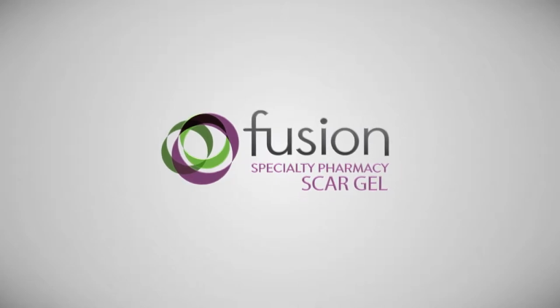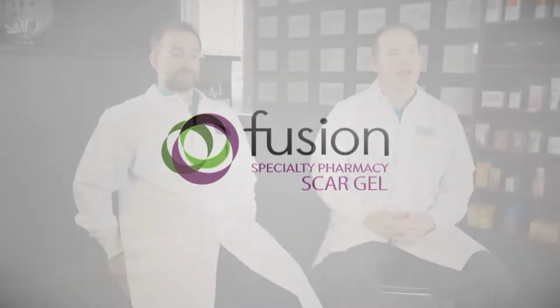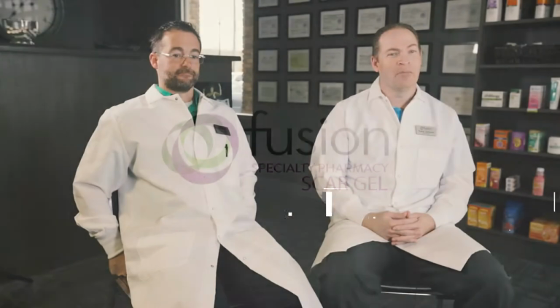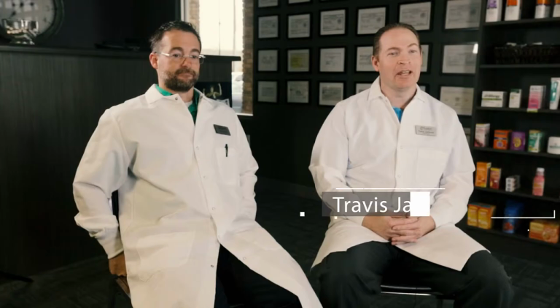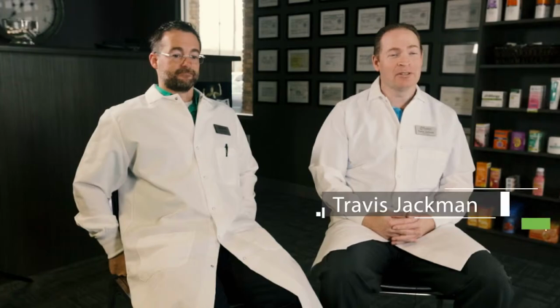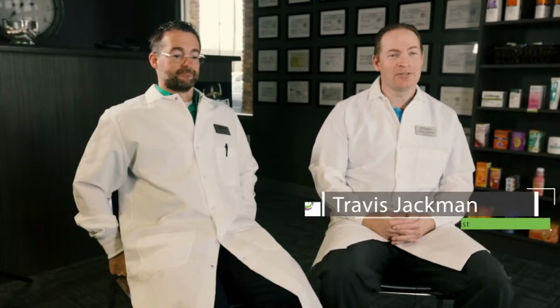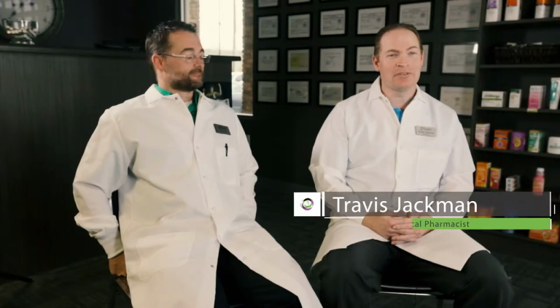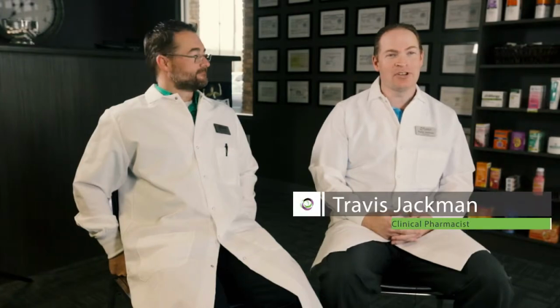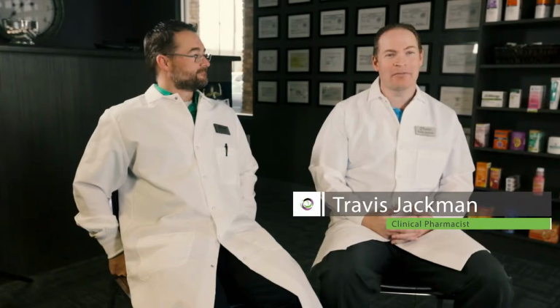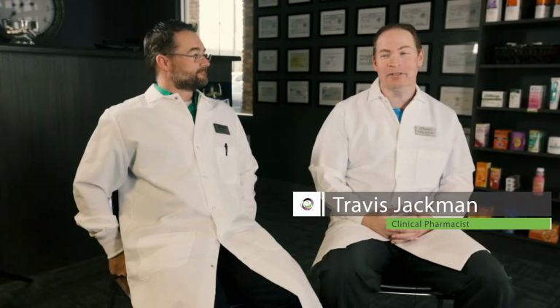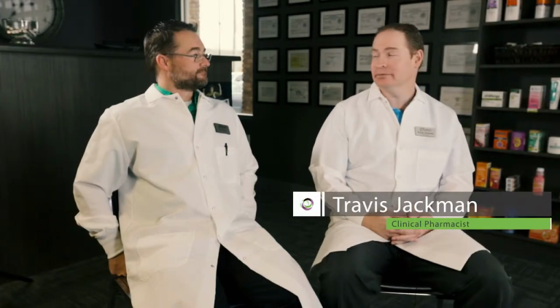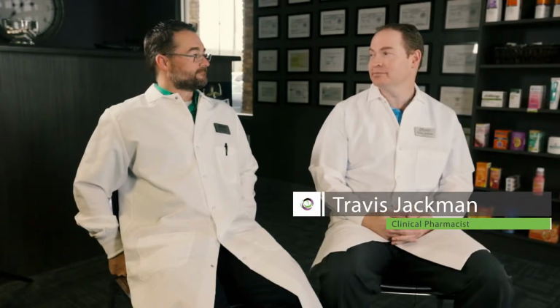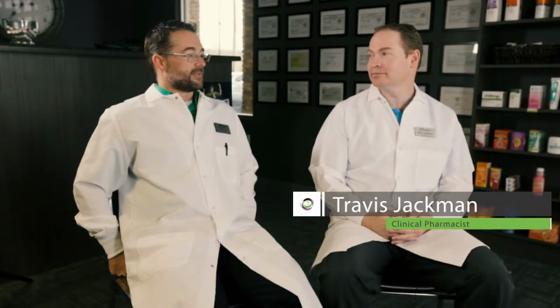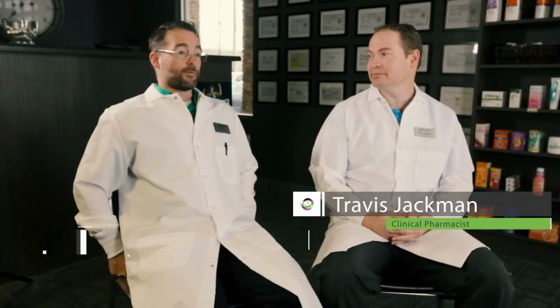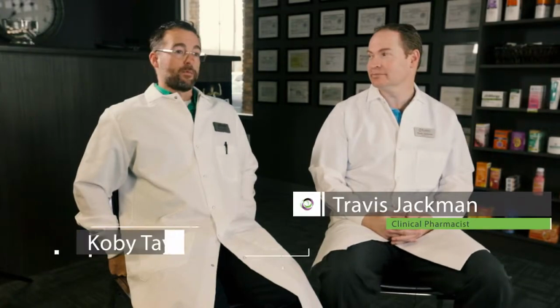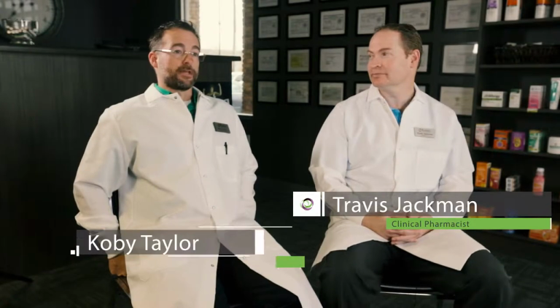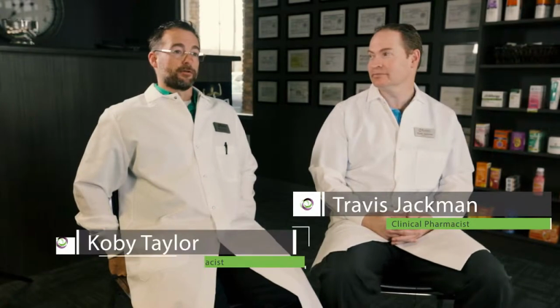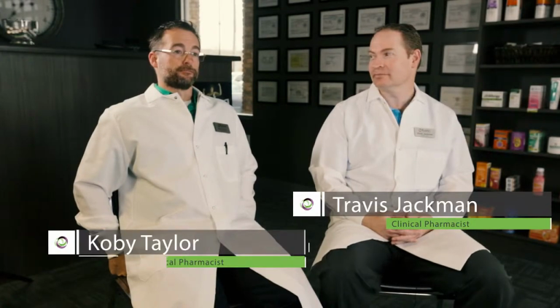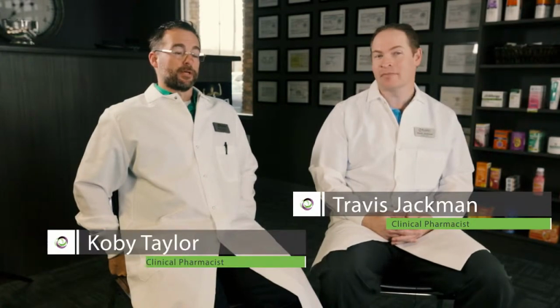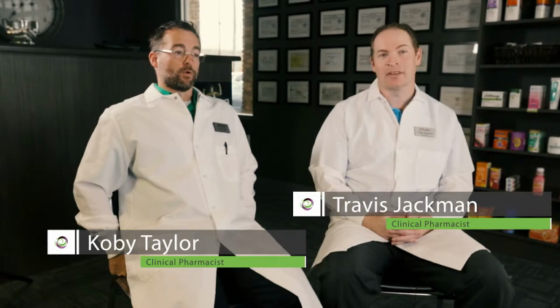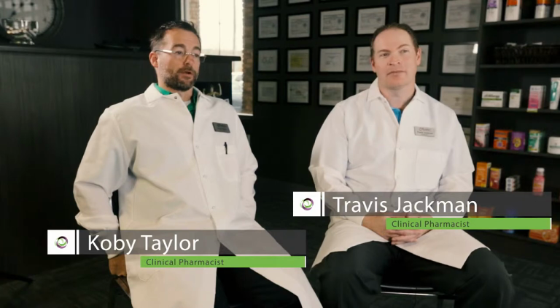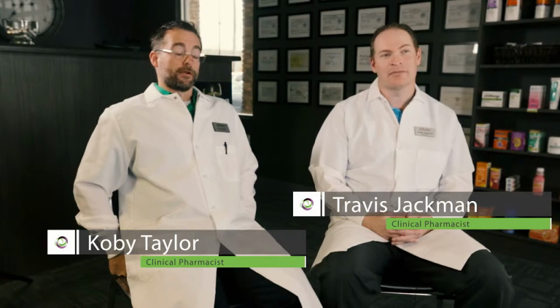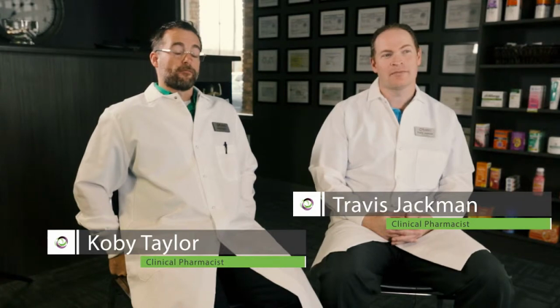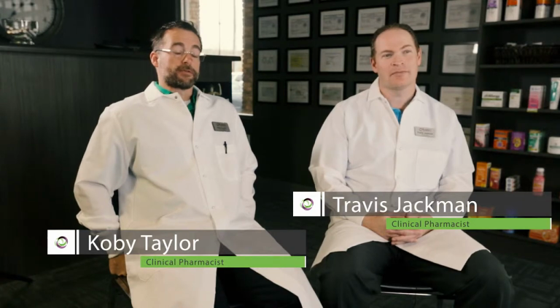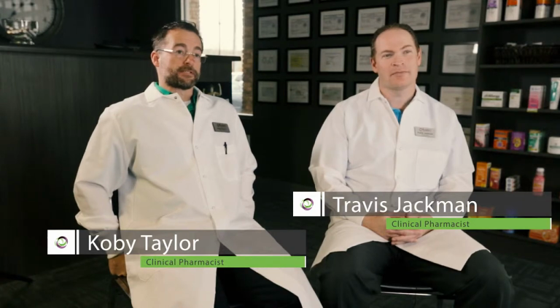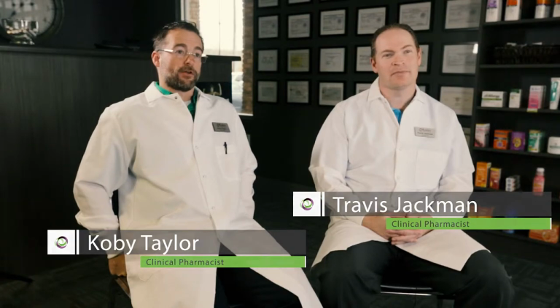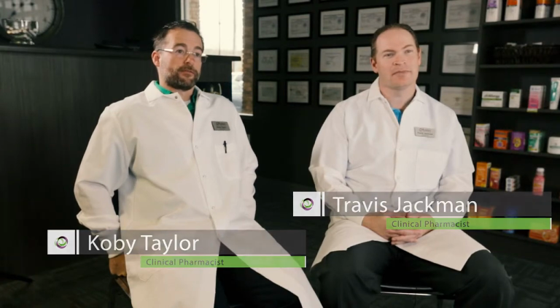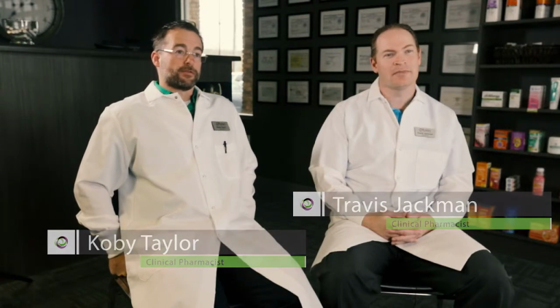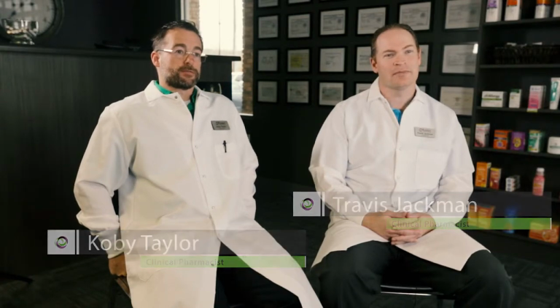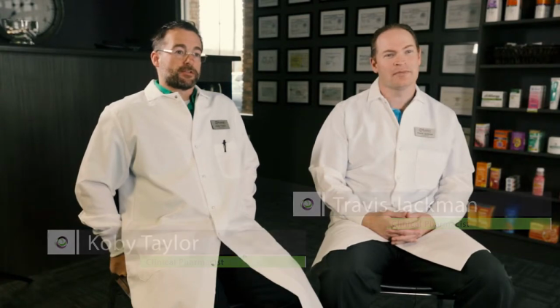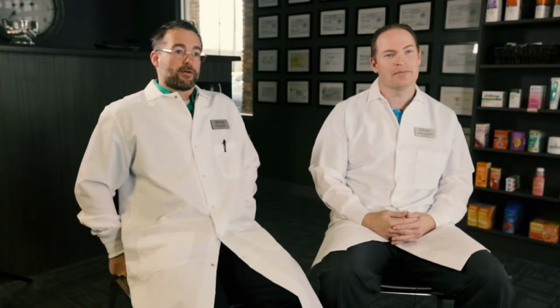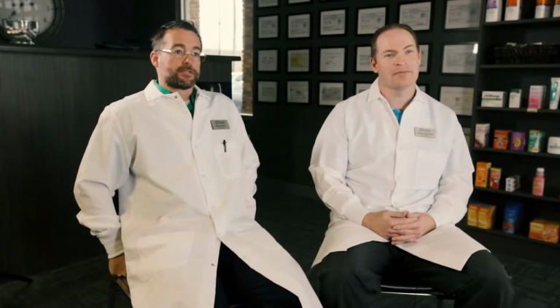My name is Travis Jackman. I'm Colby Taylor, and we're clinical pharmacists here at Fusion Specialty Pharmacy.